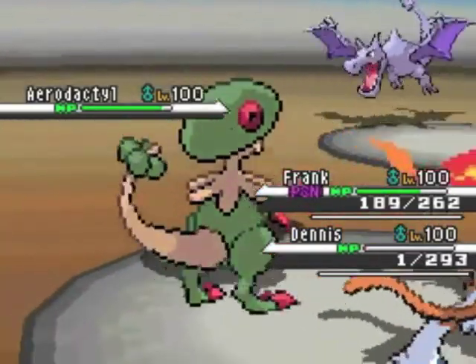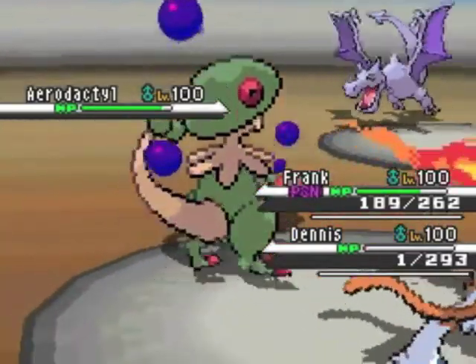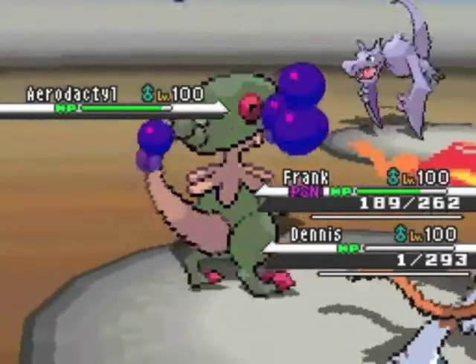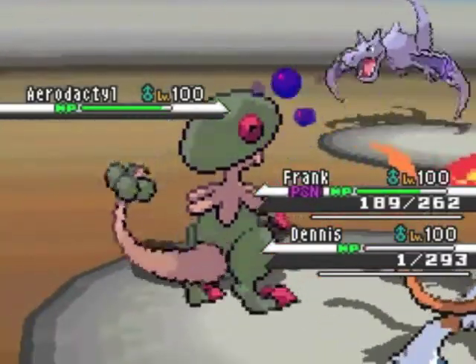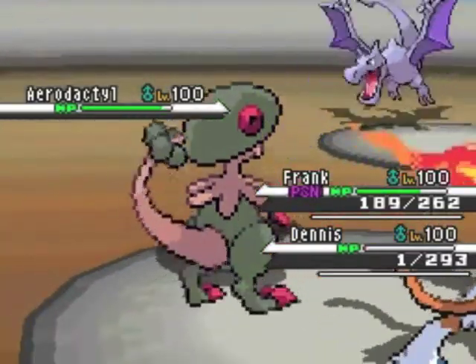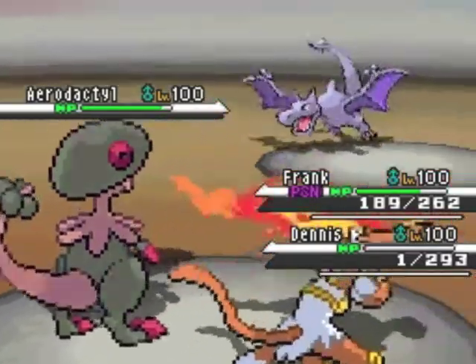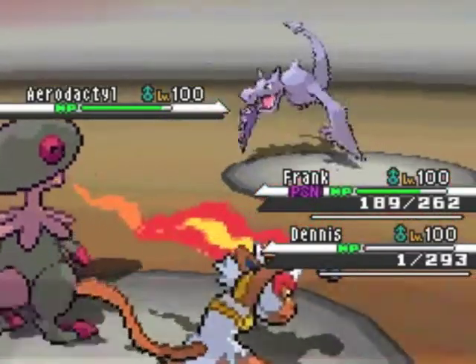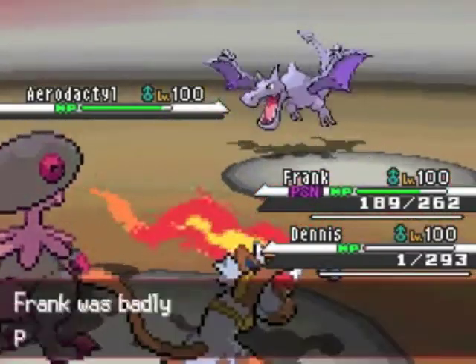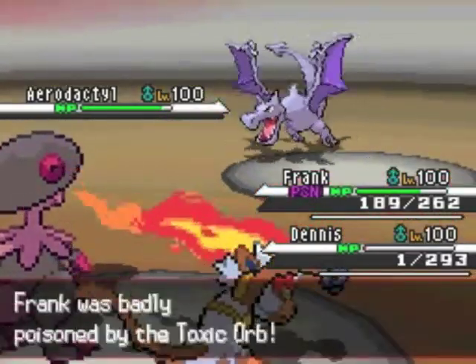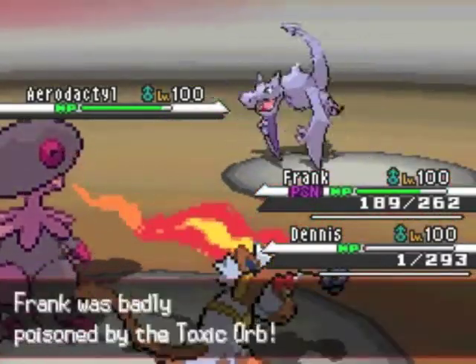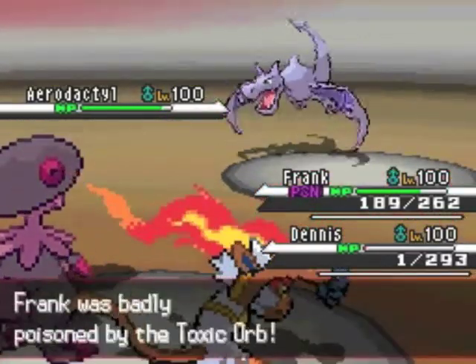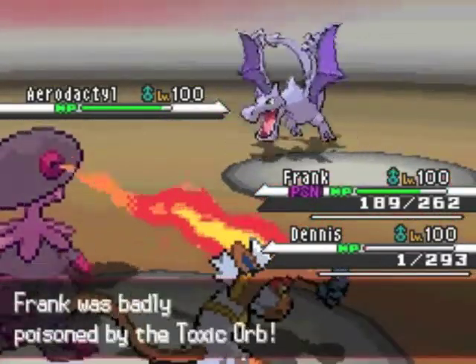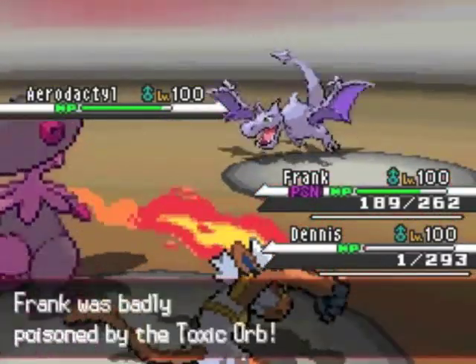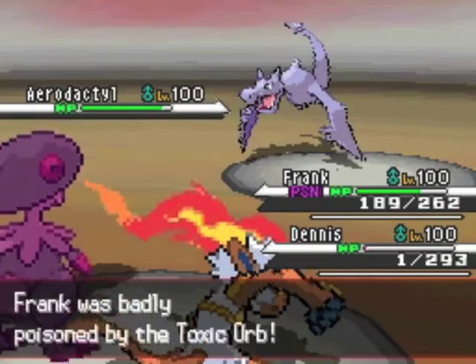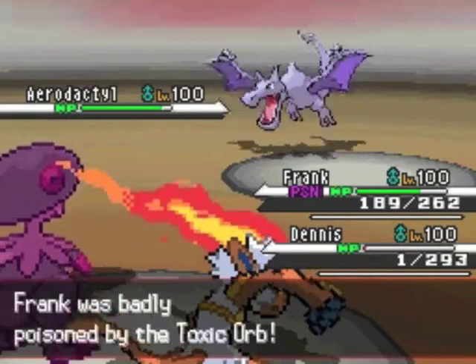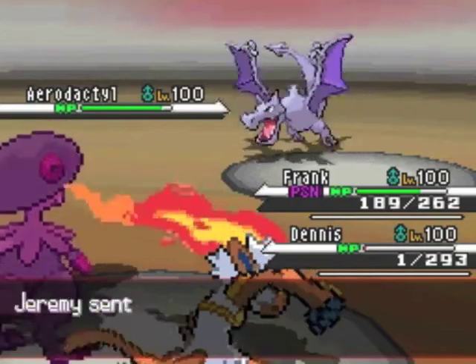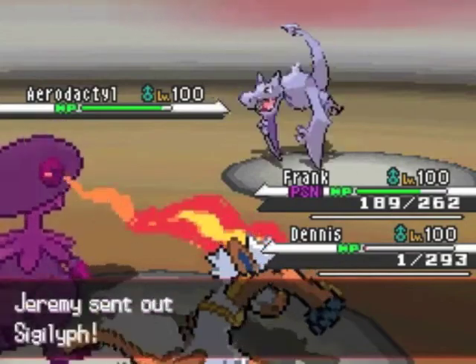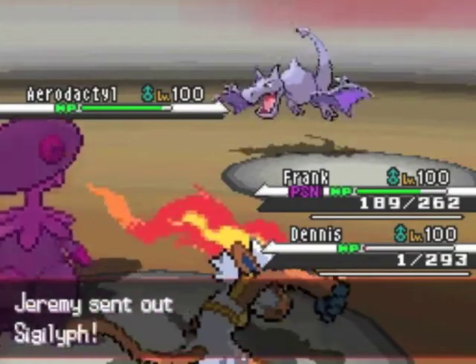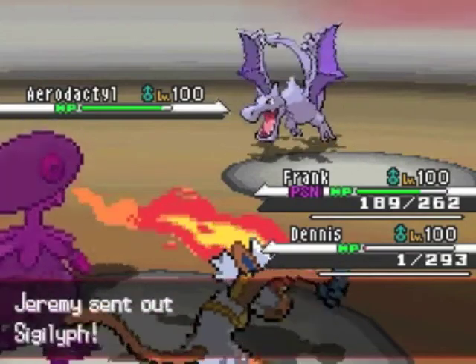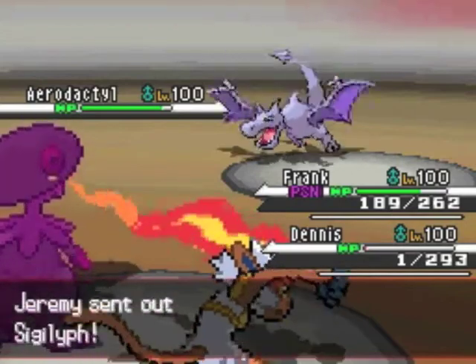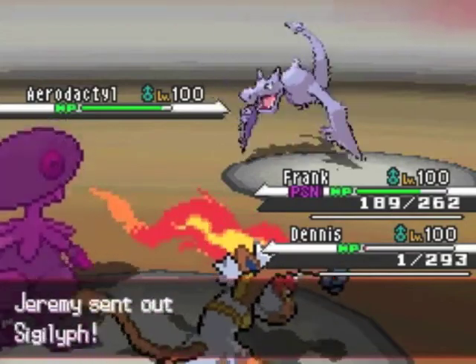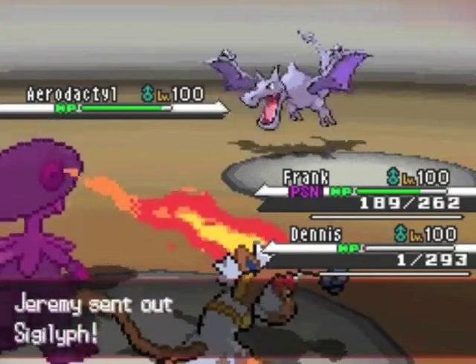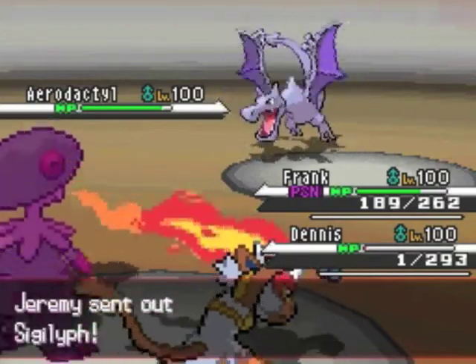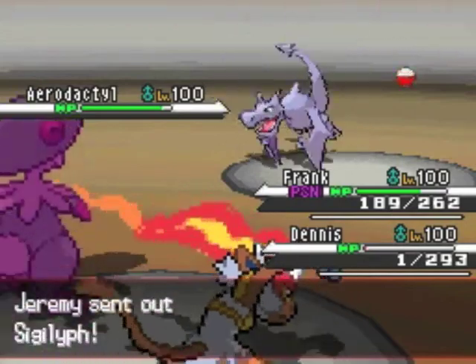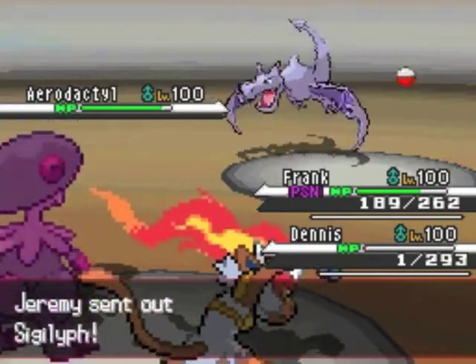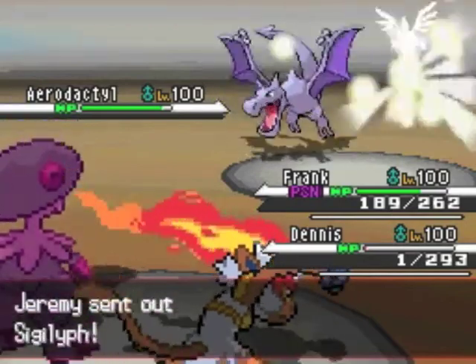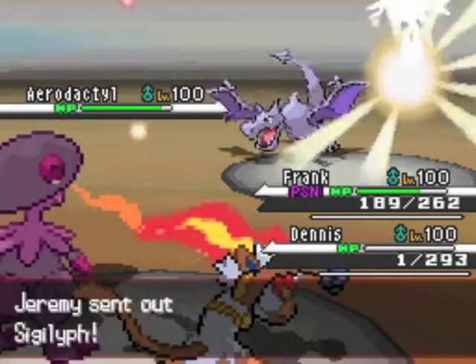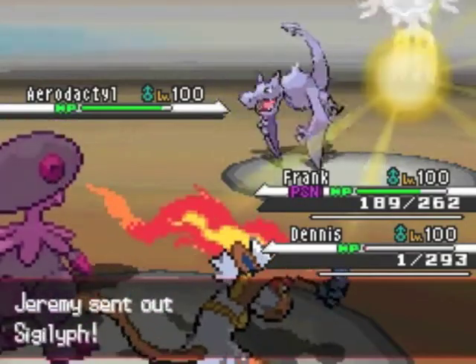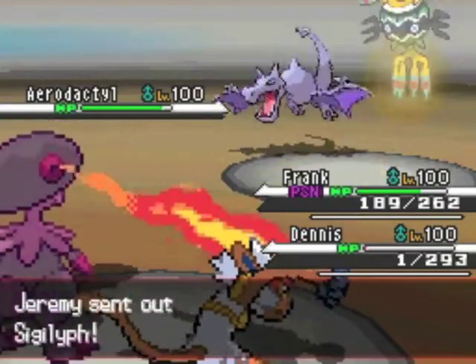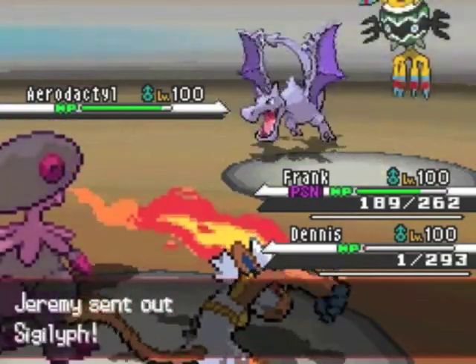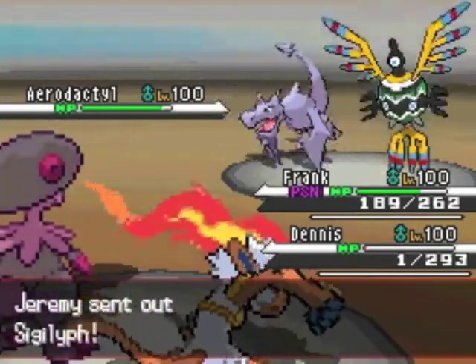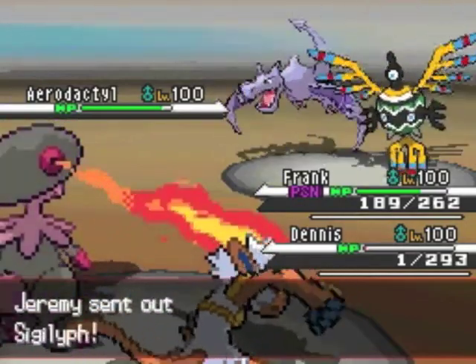My Toxic Orb activates on my Breloom, and he decides to bring in his Sigilyph, which was the one Pokemon I didn't want to face.